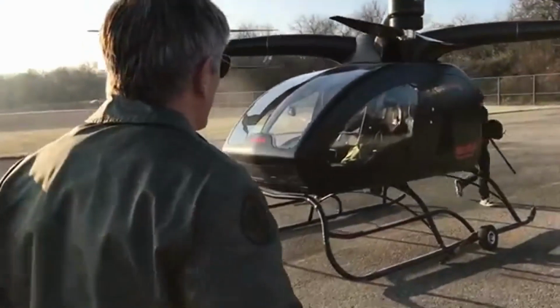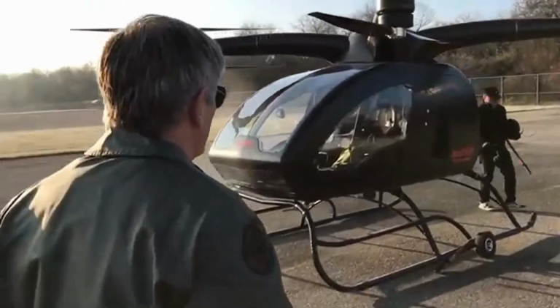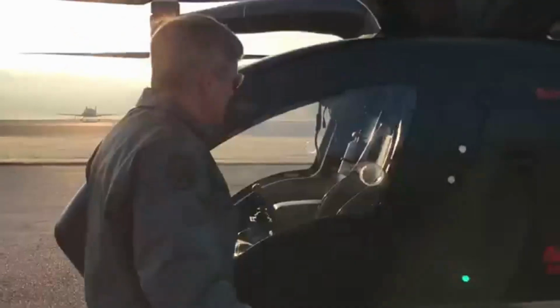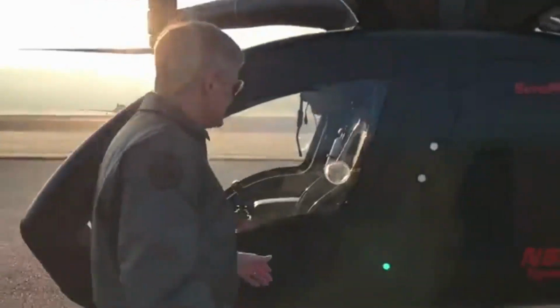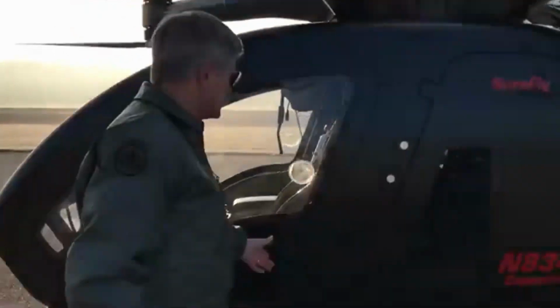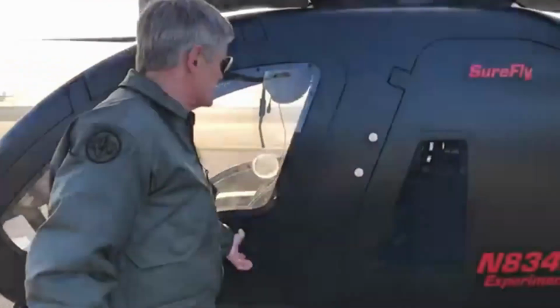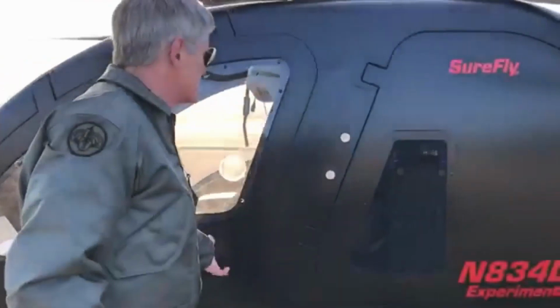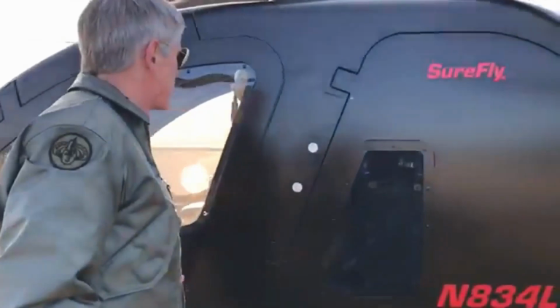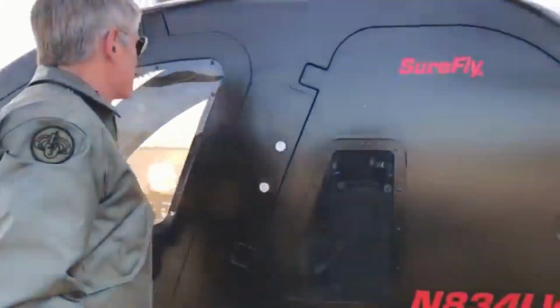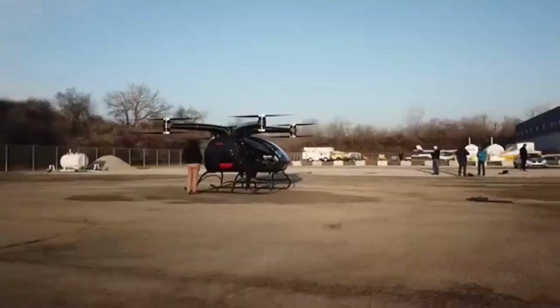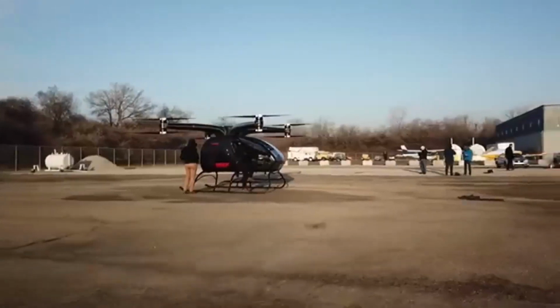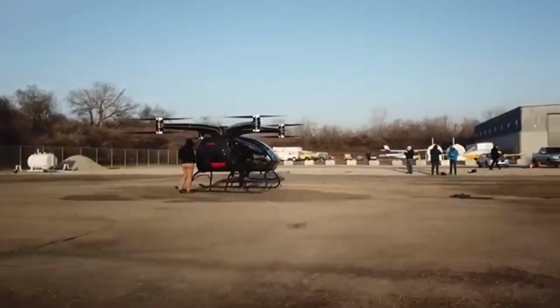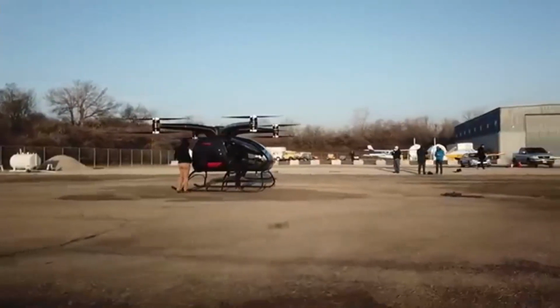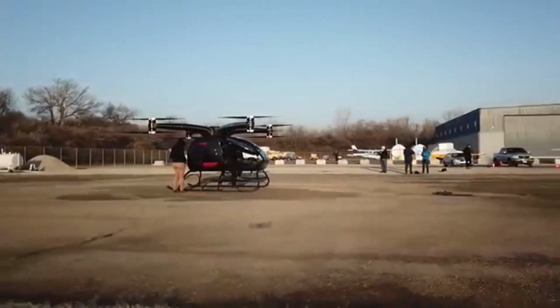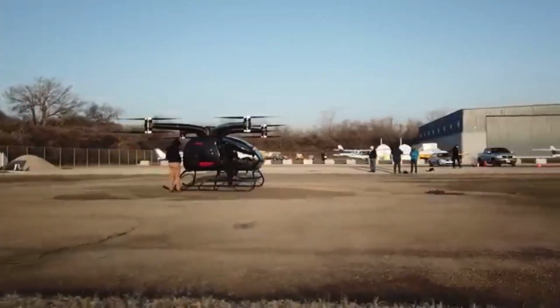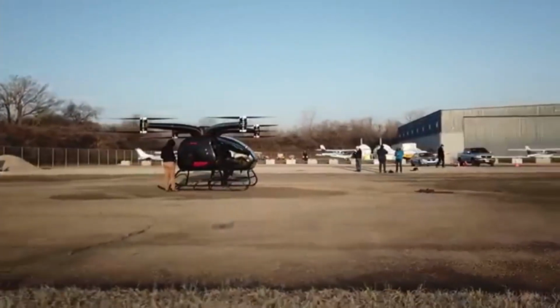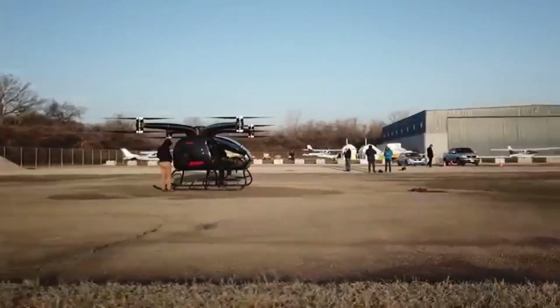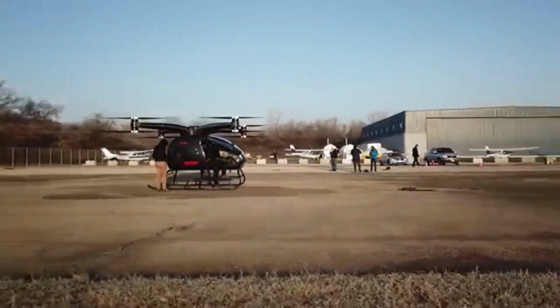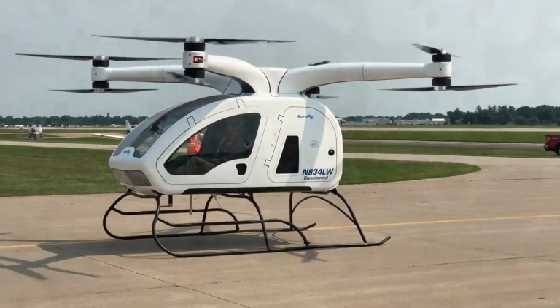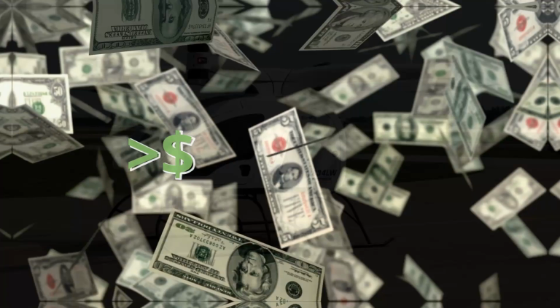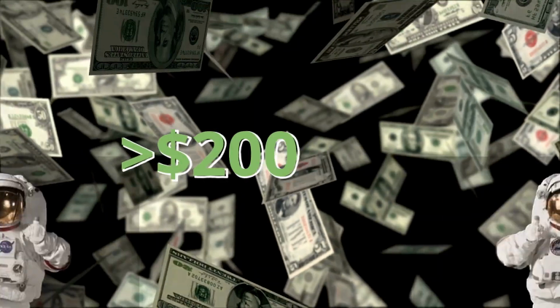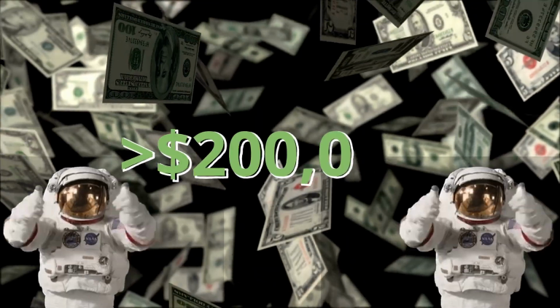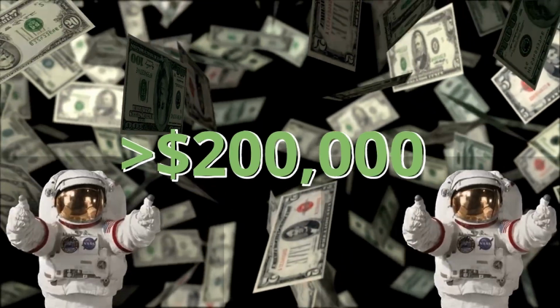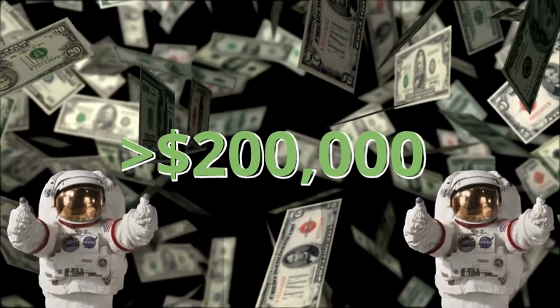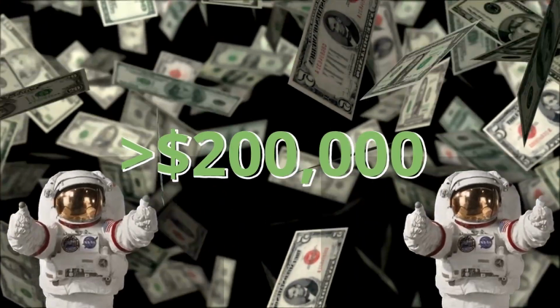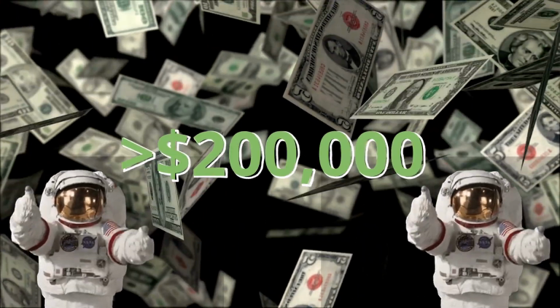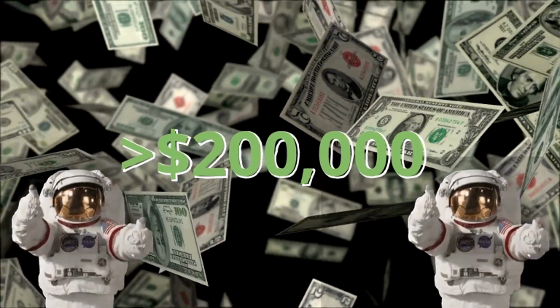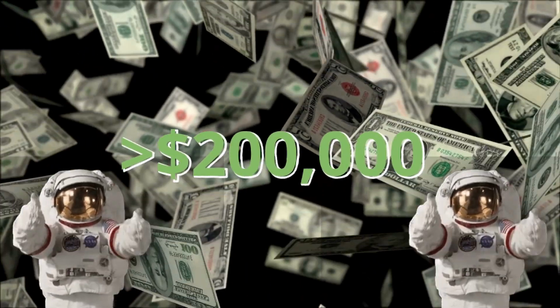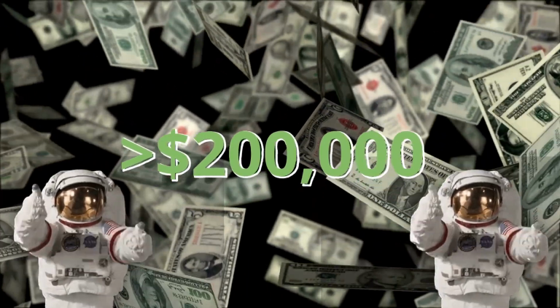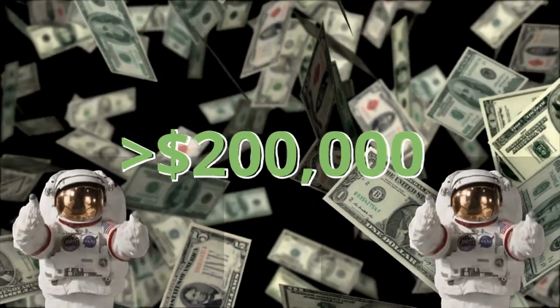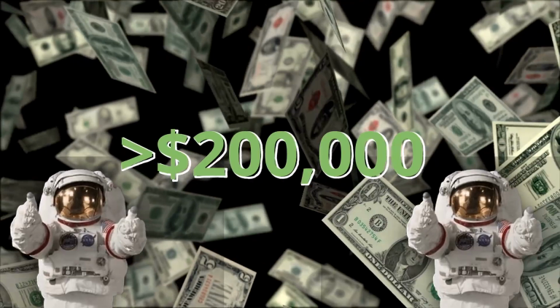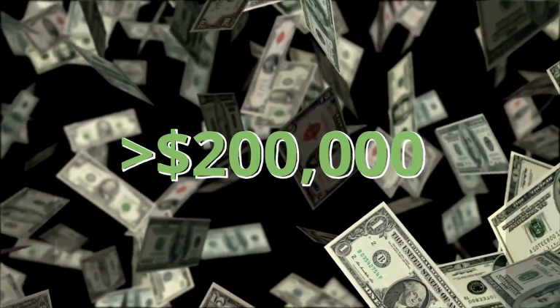Worldcars is currently taking pre-orders for the Shorefly, with a target price of less than 200,000 US dollars.